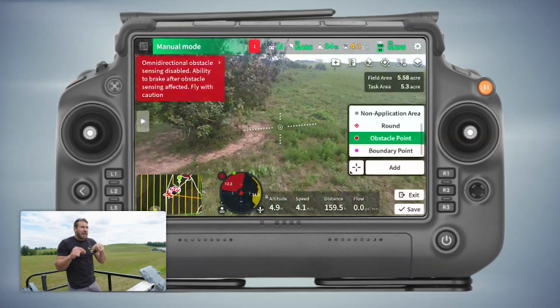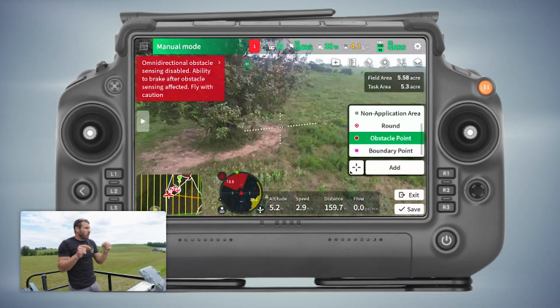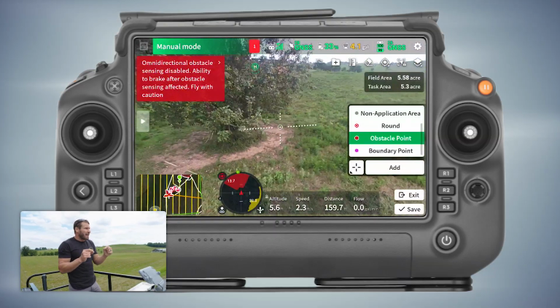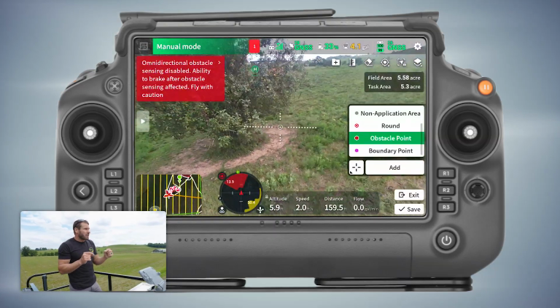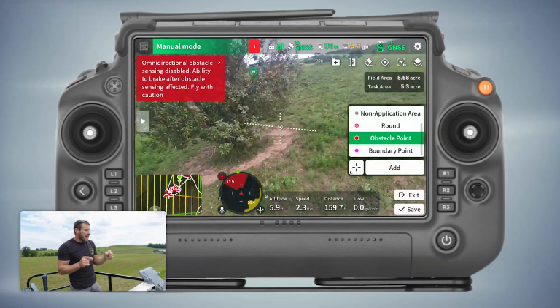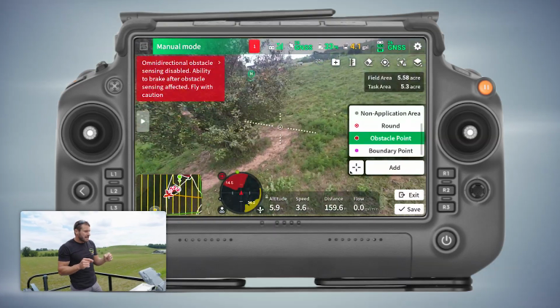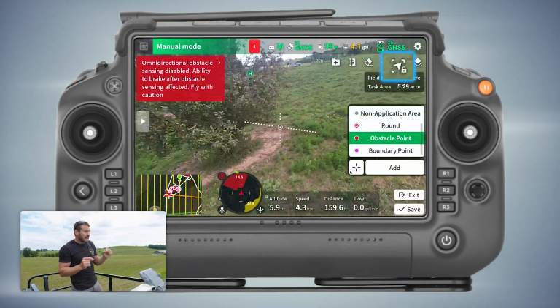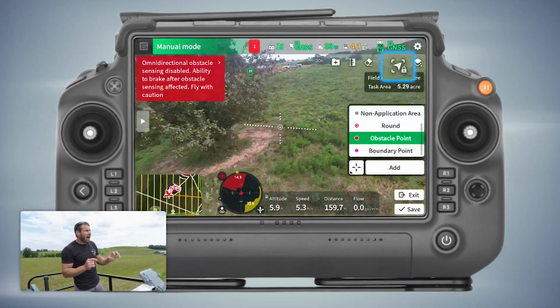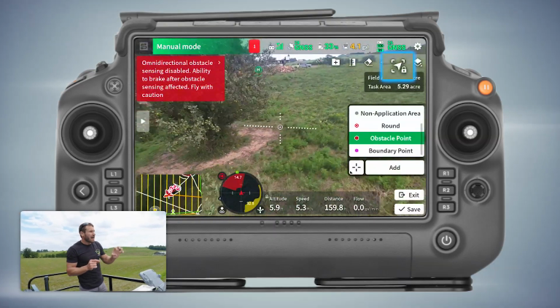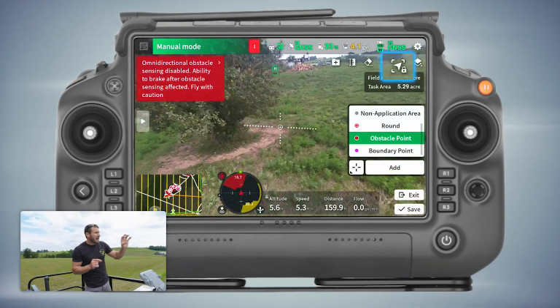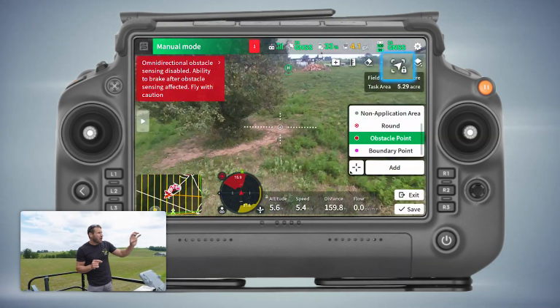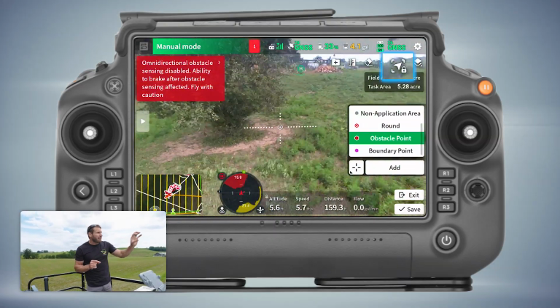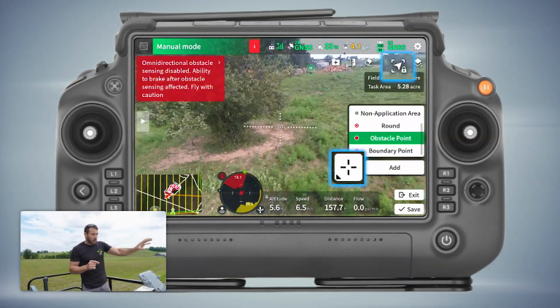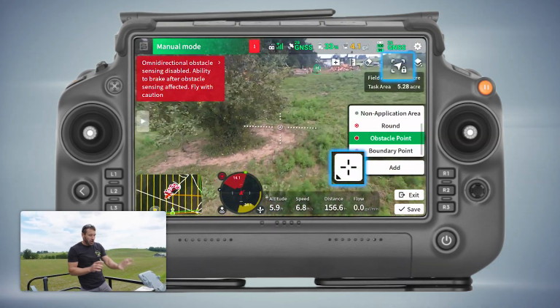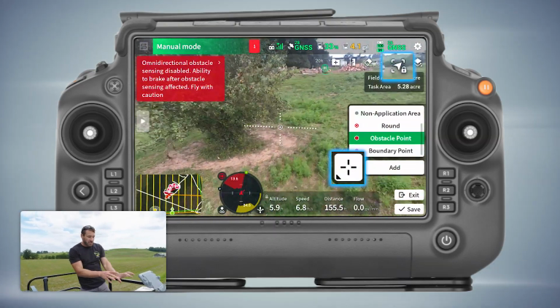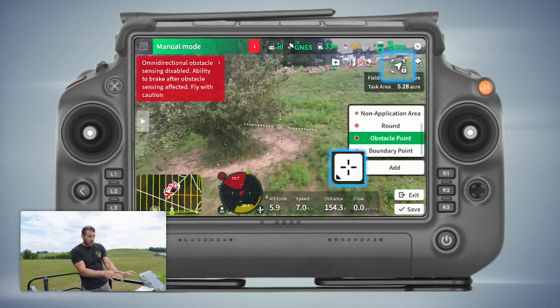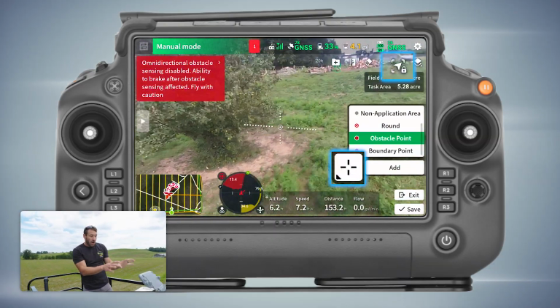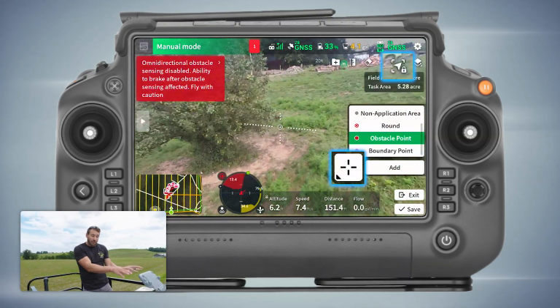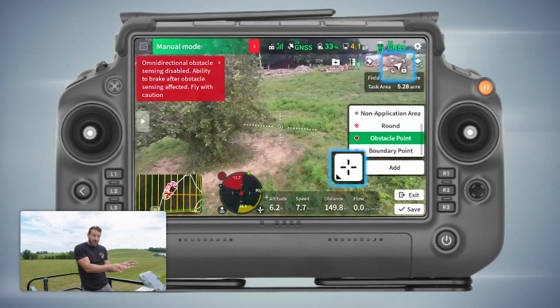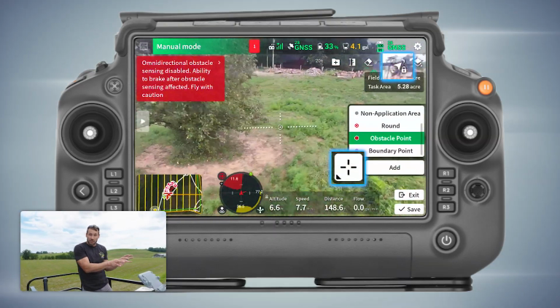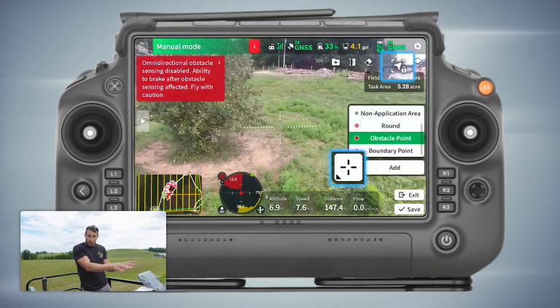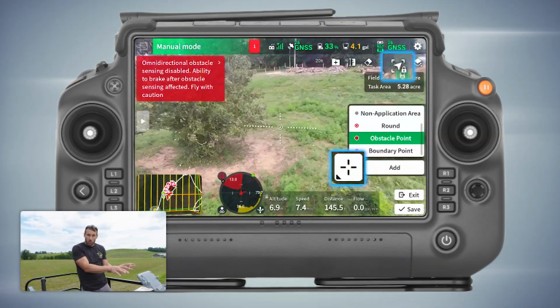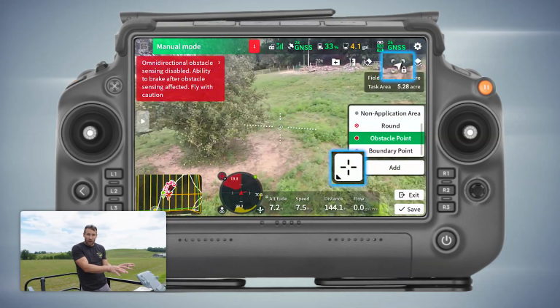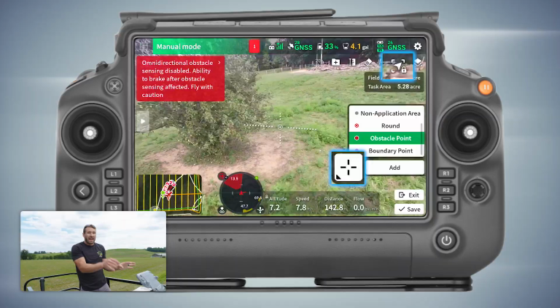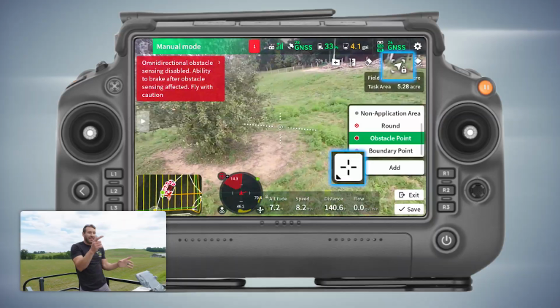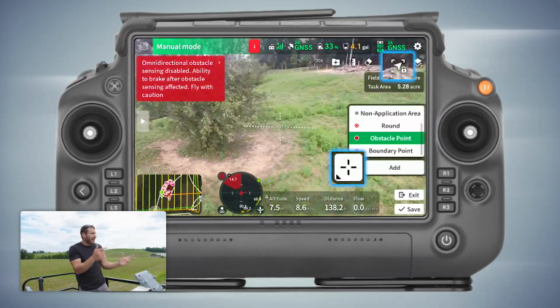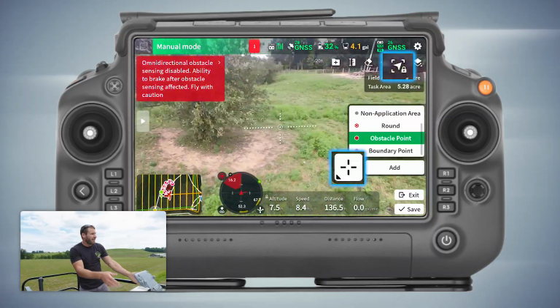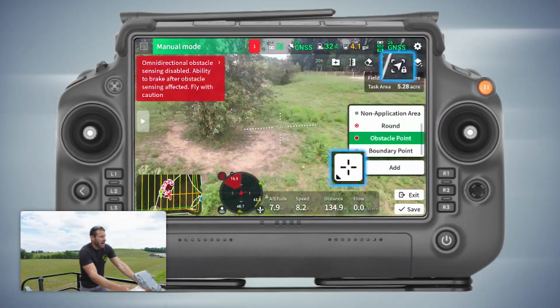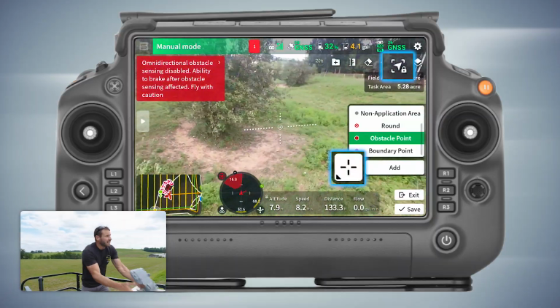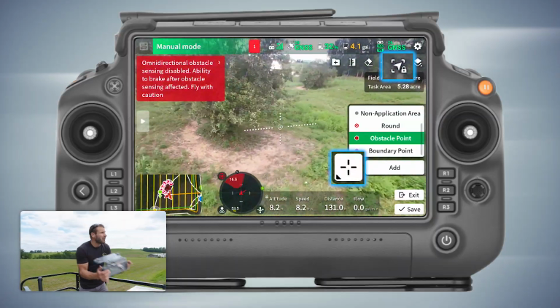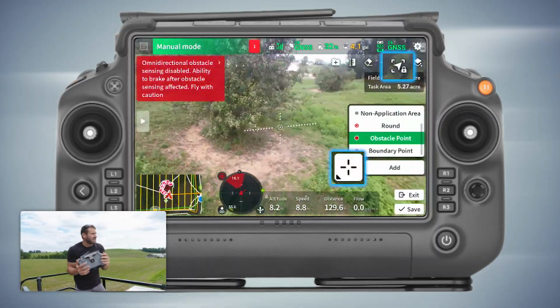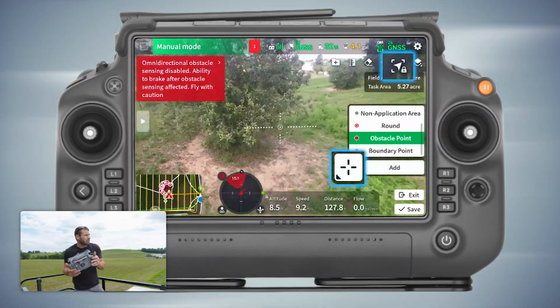The way I do that is I lock my aircraft to the cursor of the controller and then I have a hotkey on C3.